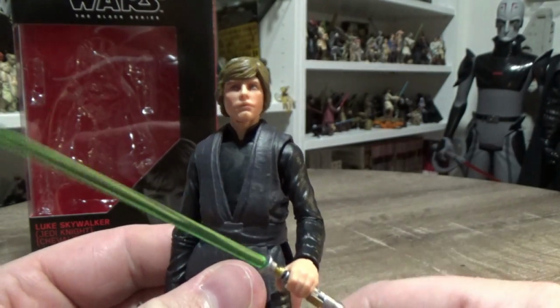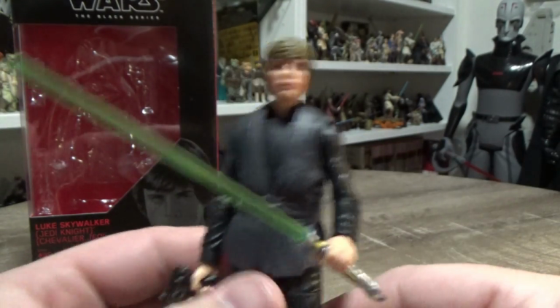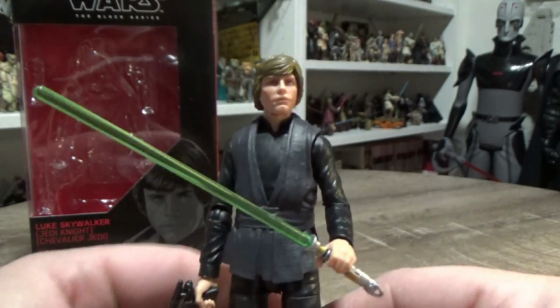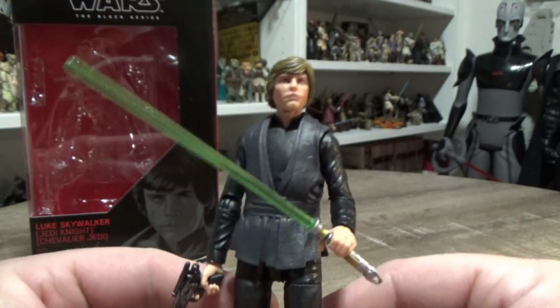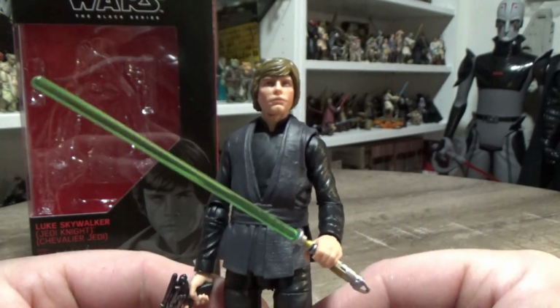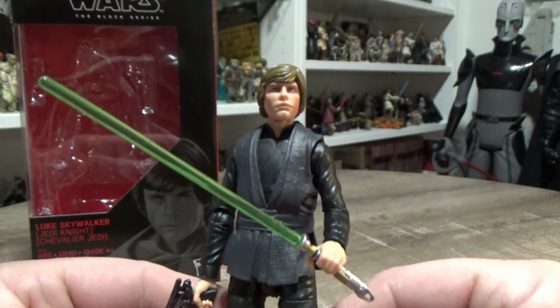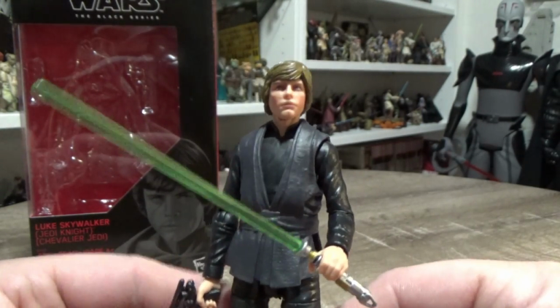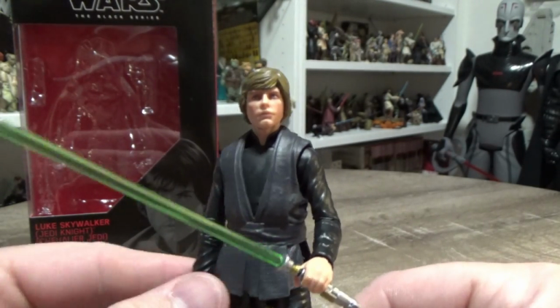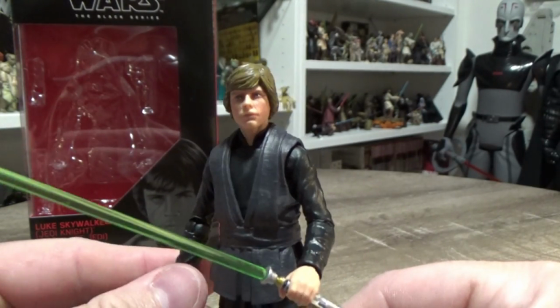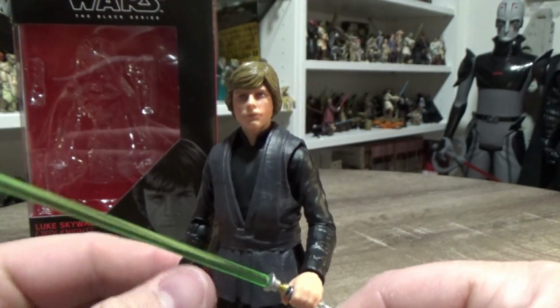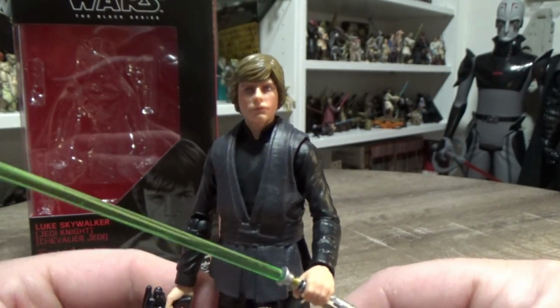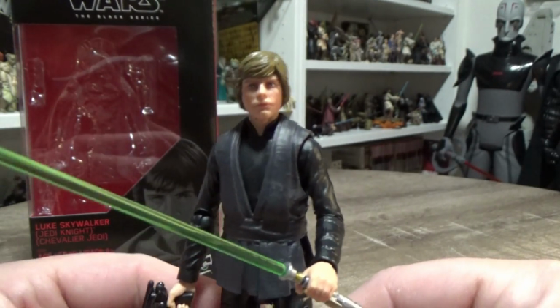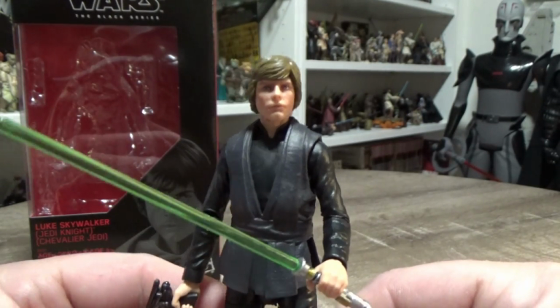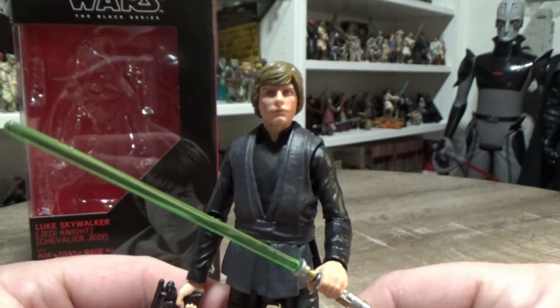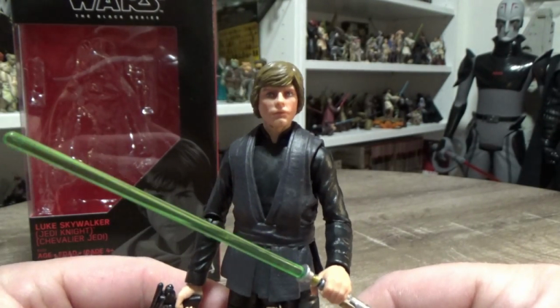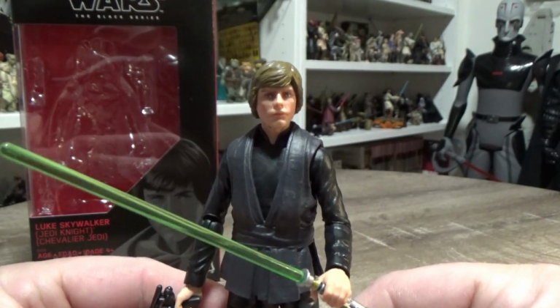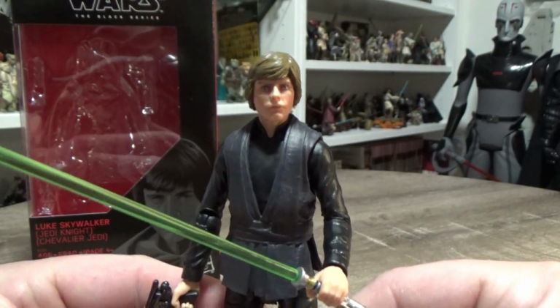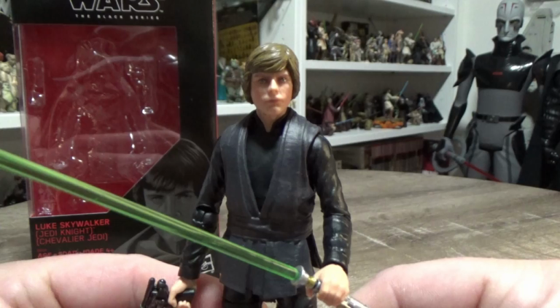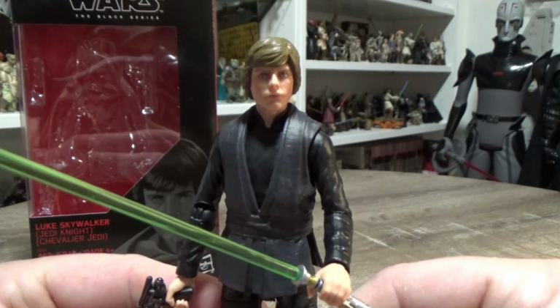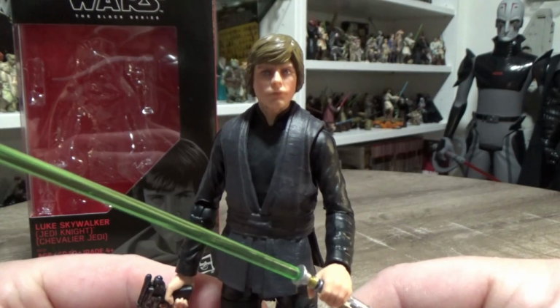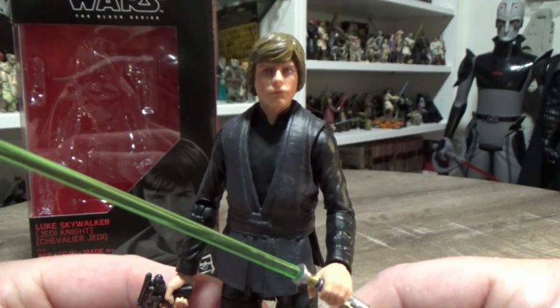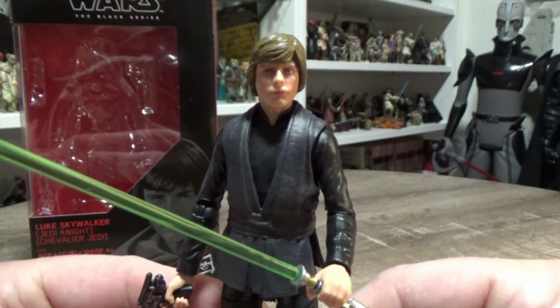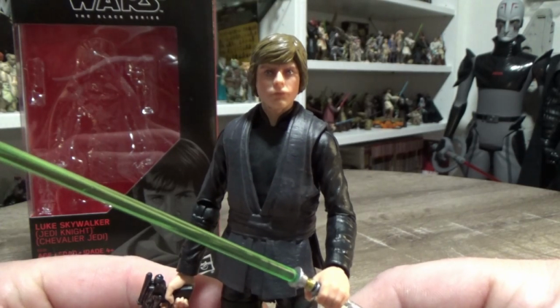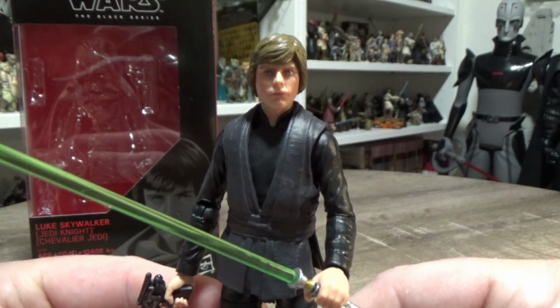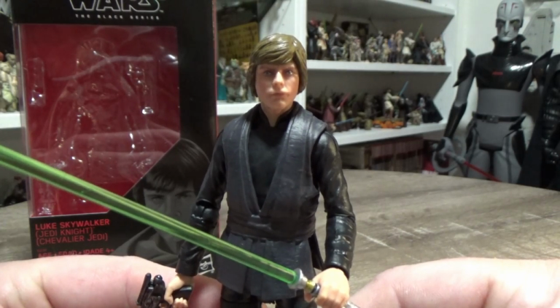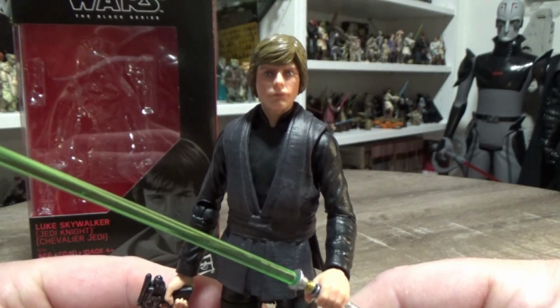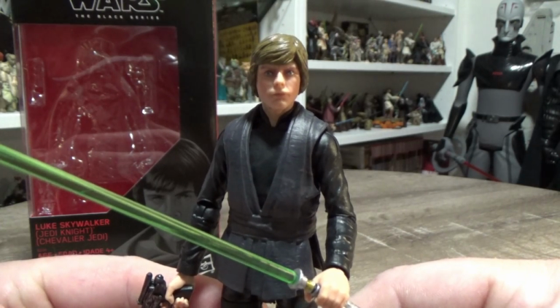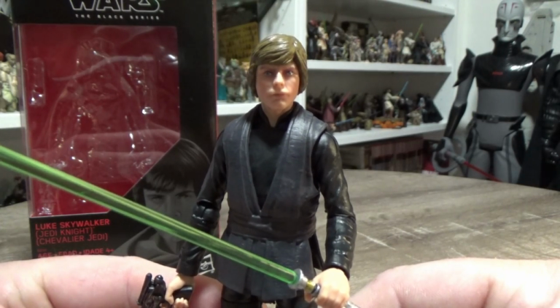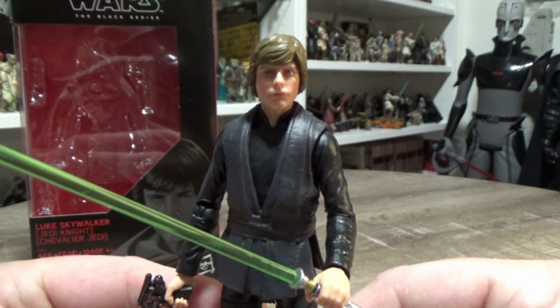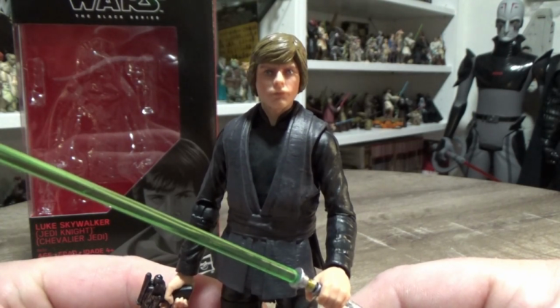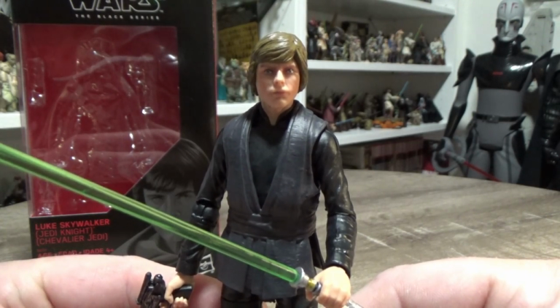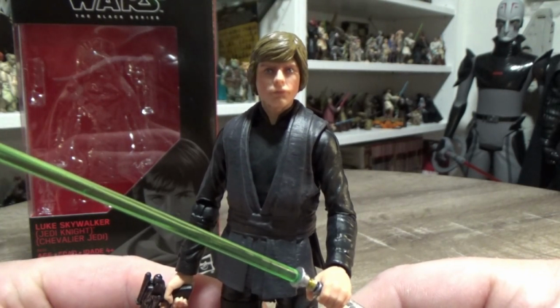That's just about it for this figure. I hope you've enjoyed this video. And until my next one, may the Force be with you, always.